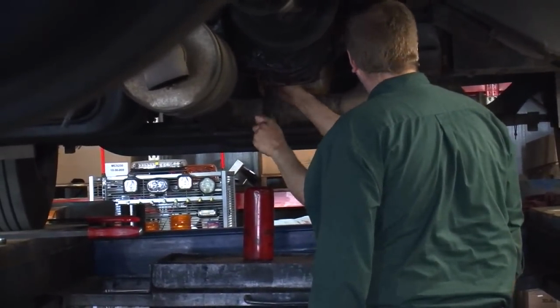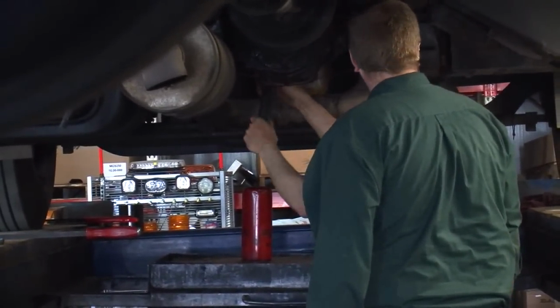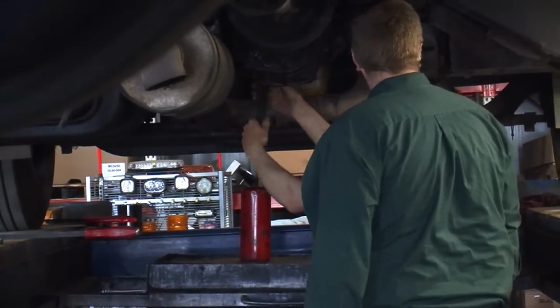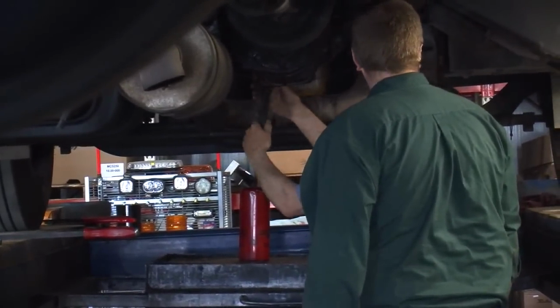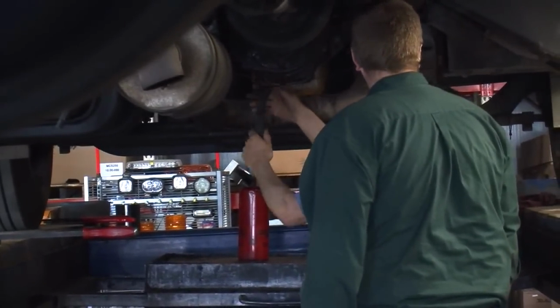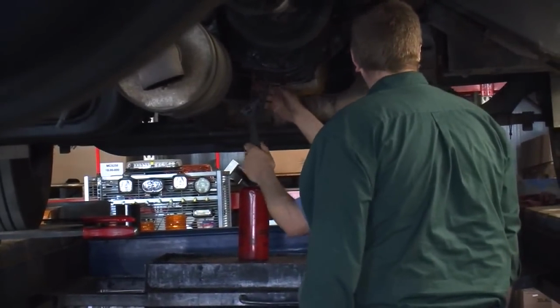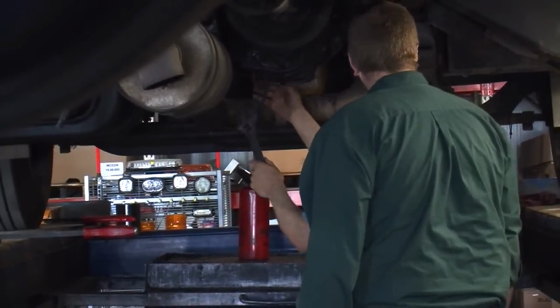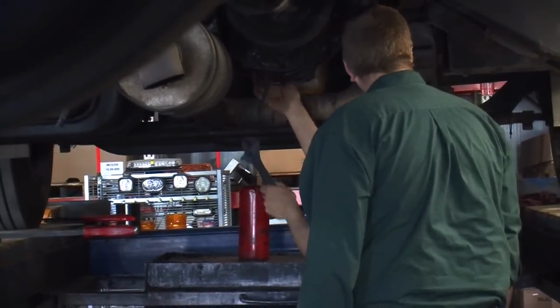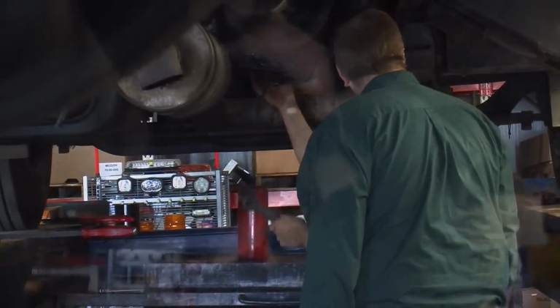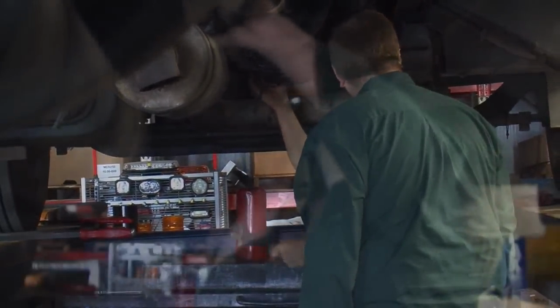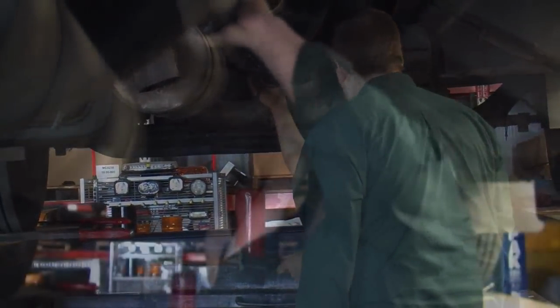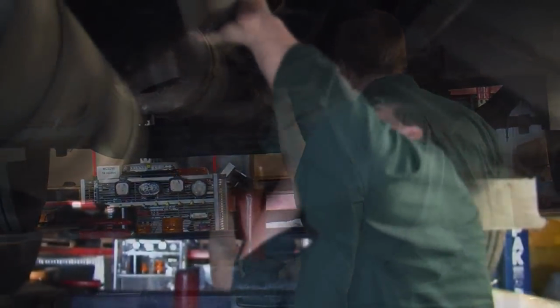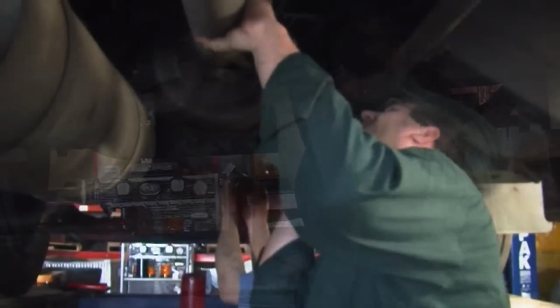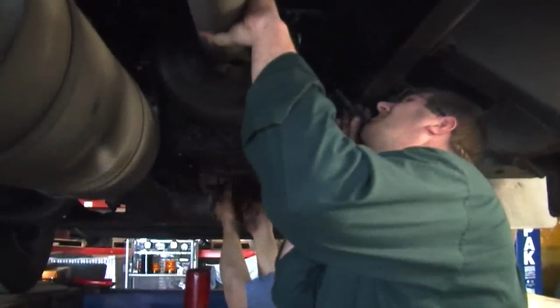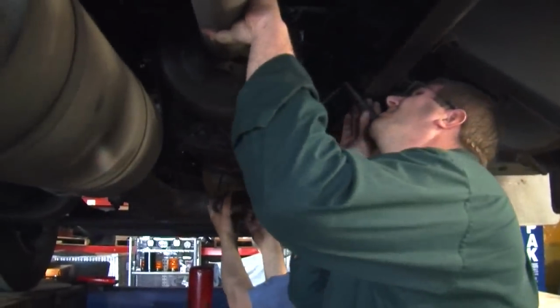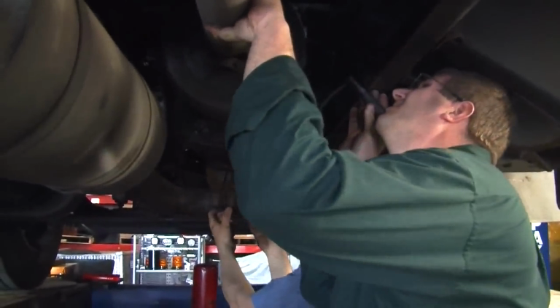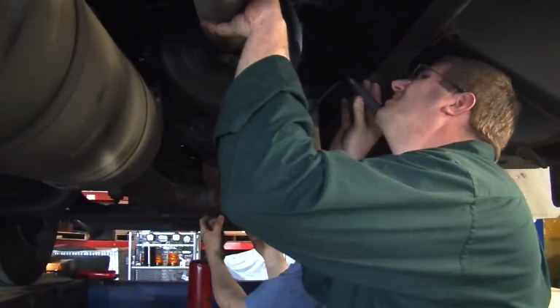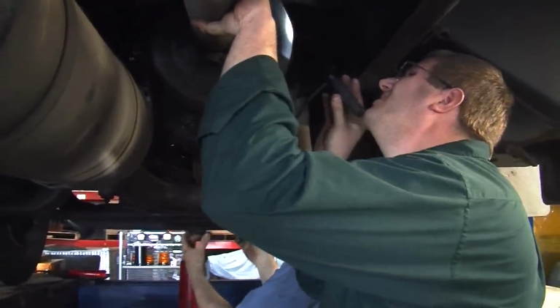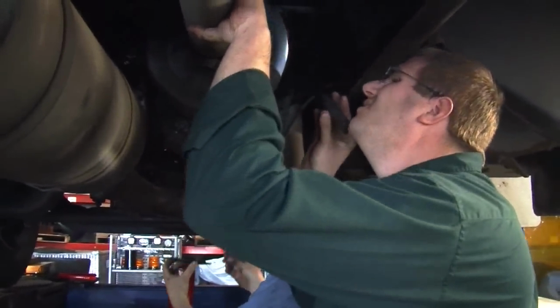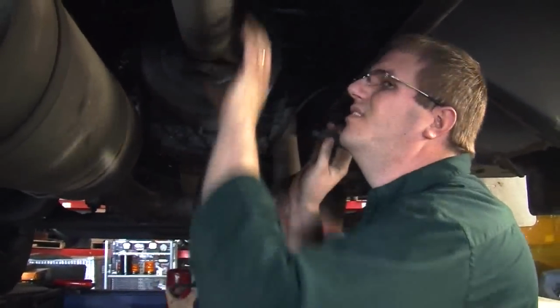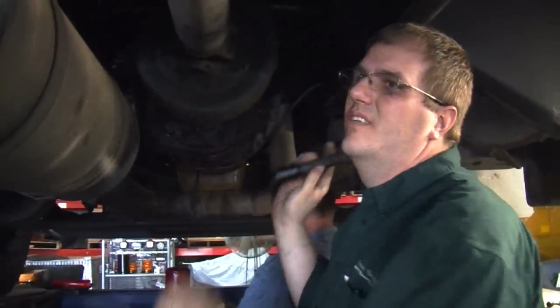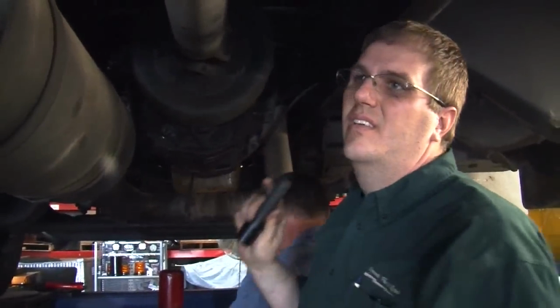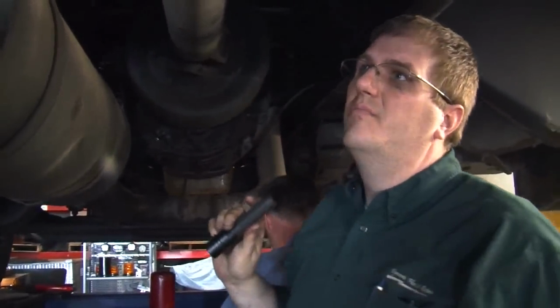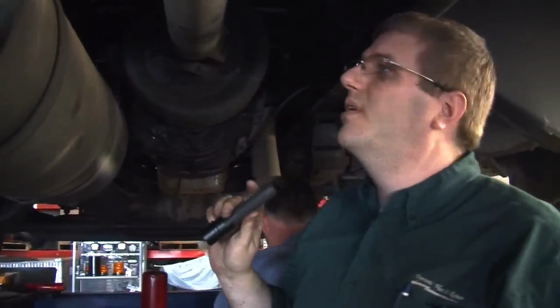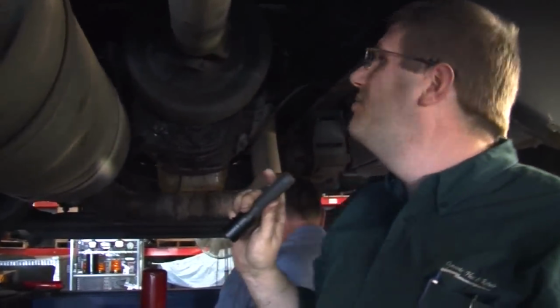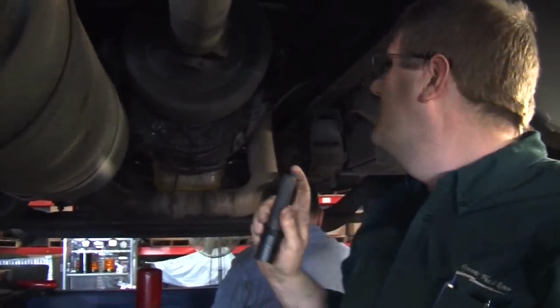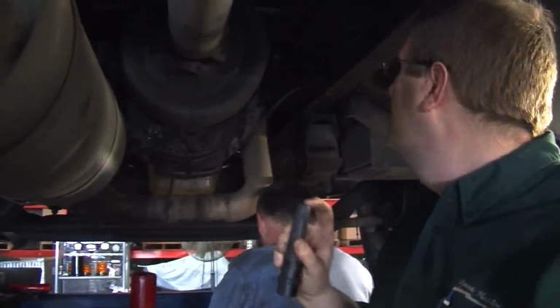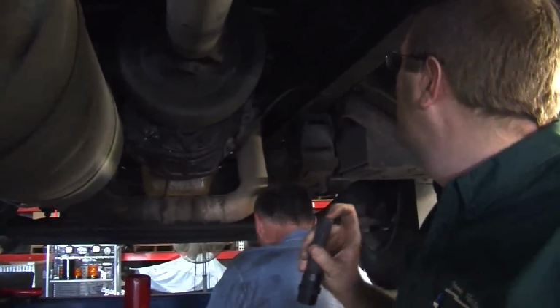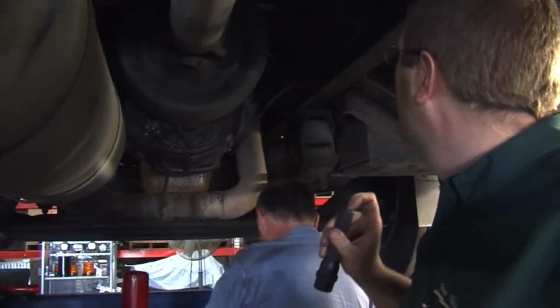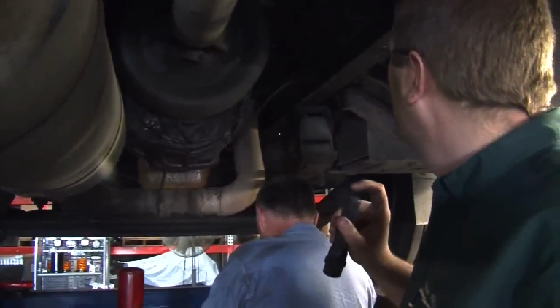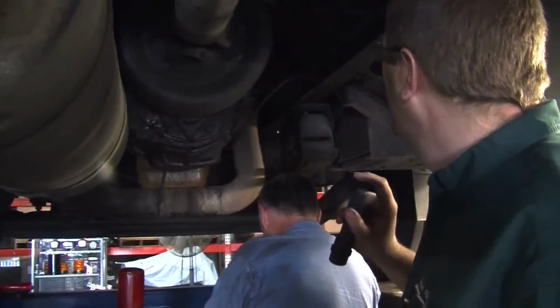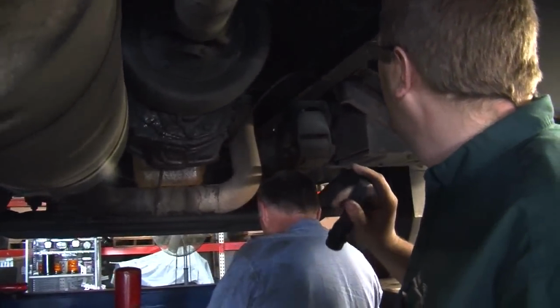Front shocks are bouncy. Parking brake shoes are good.